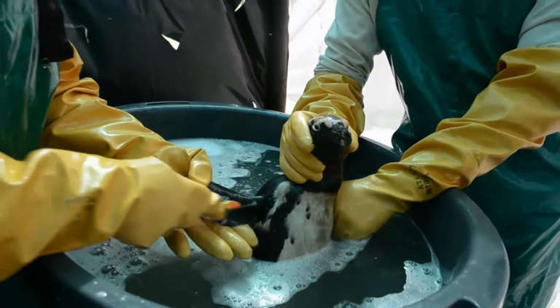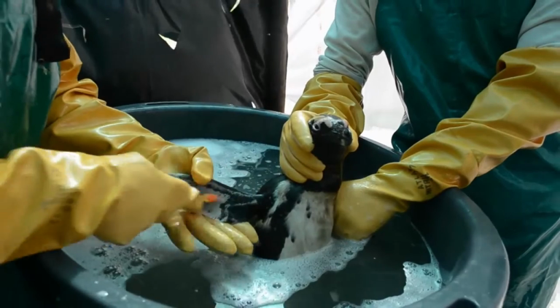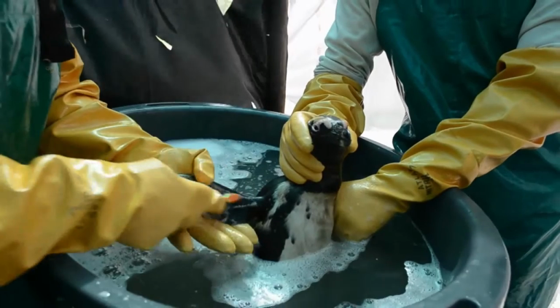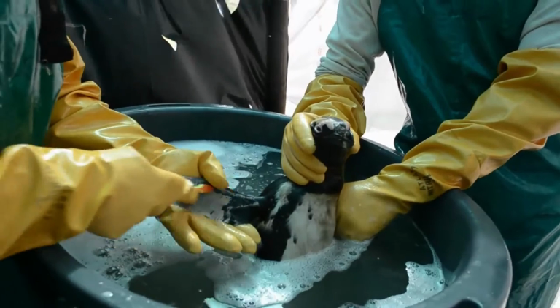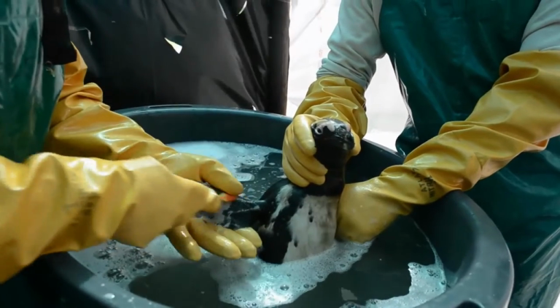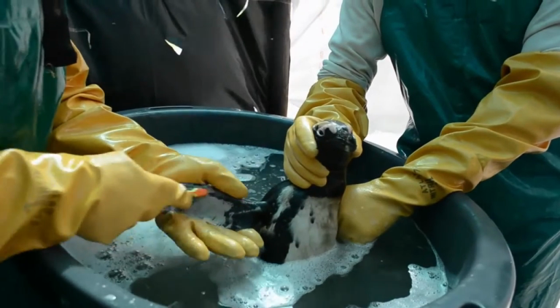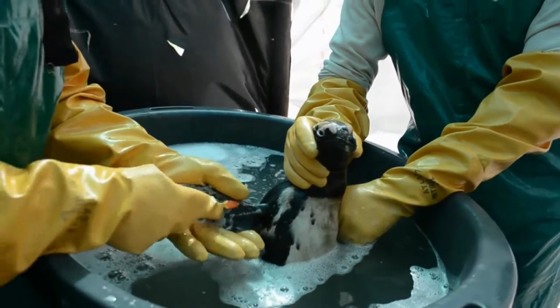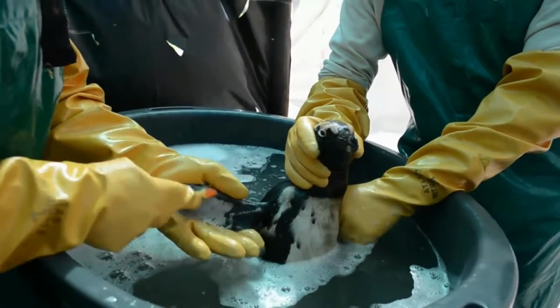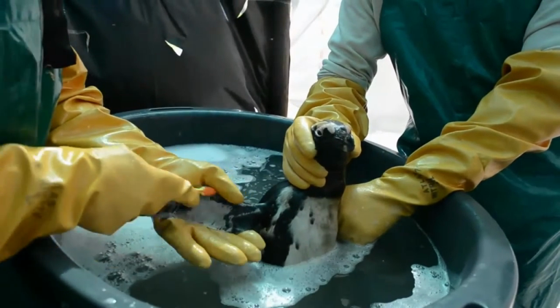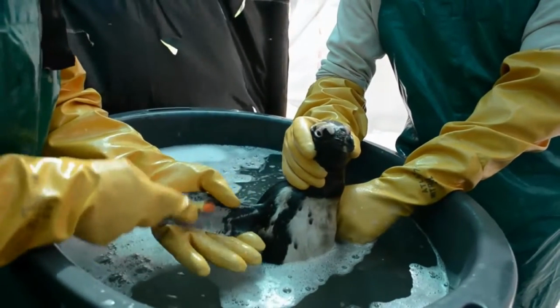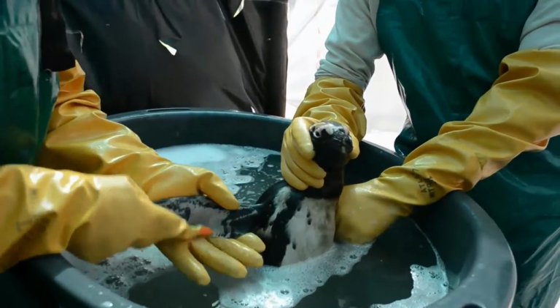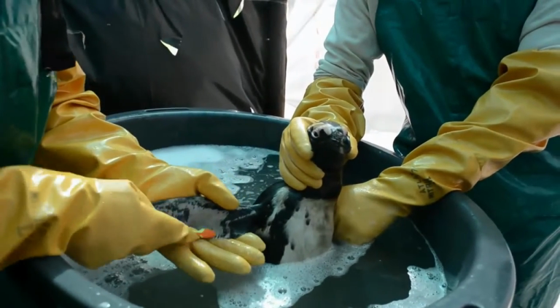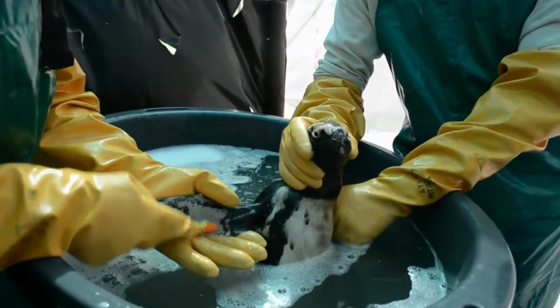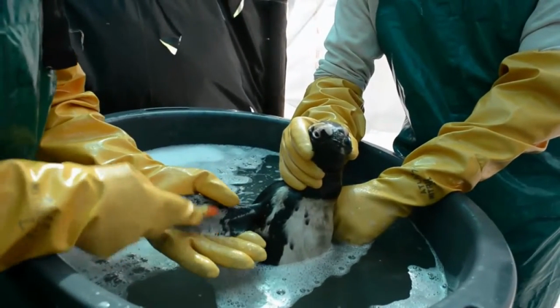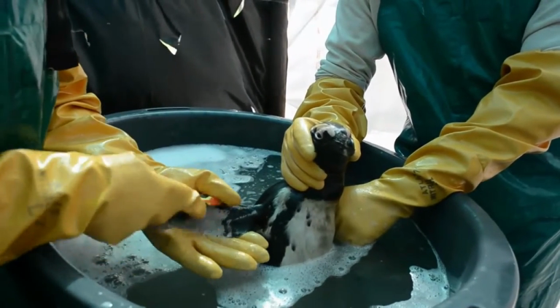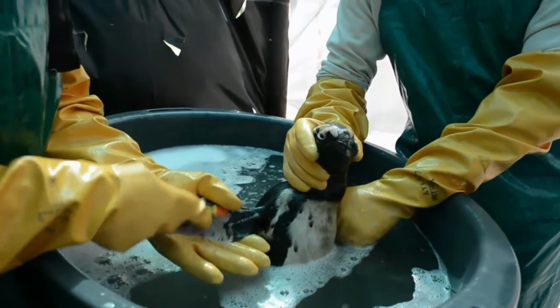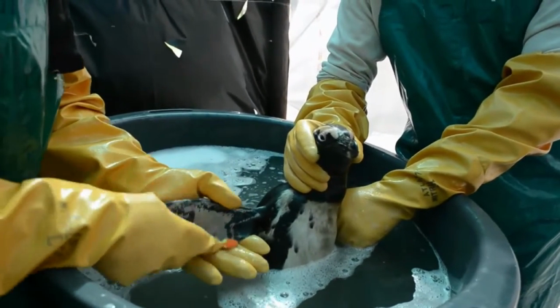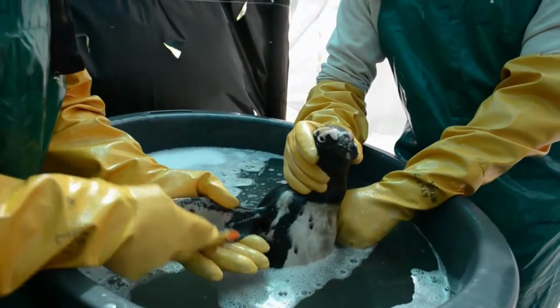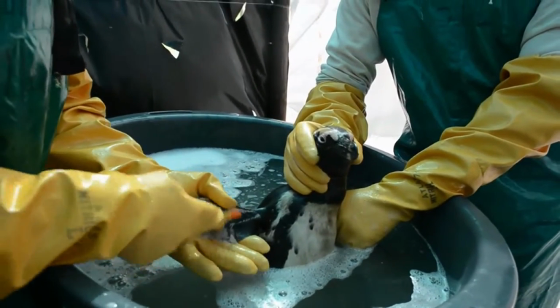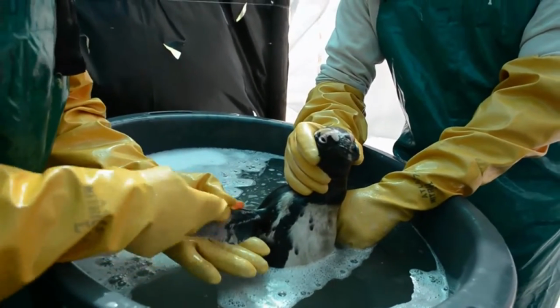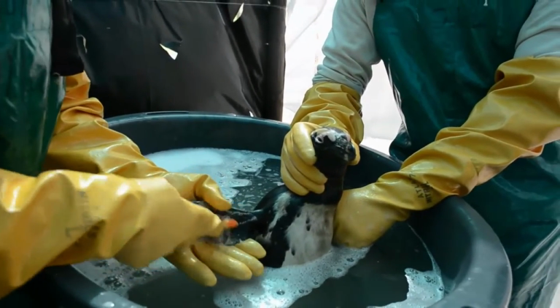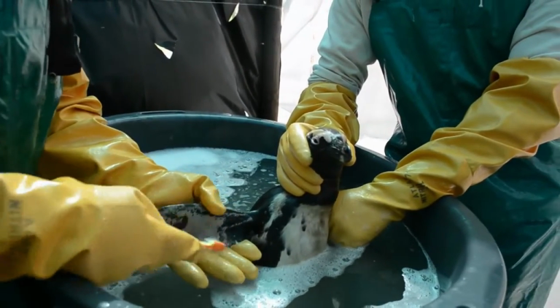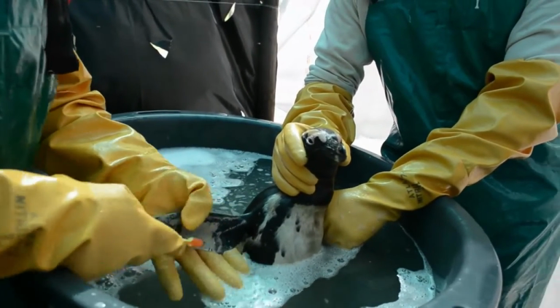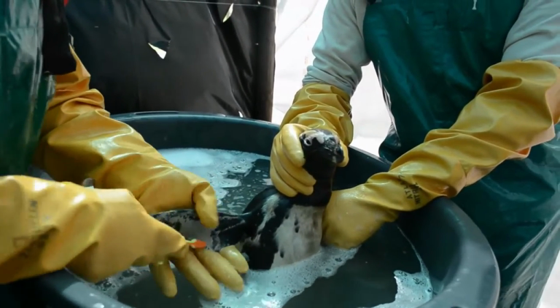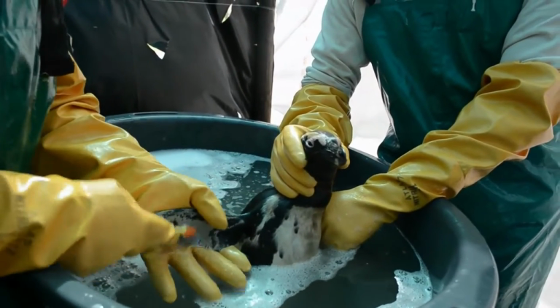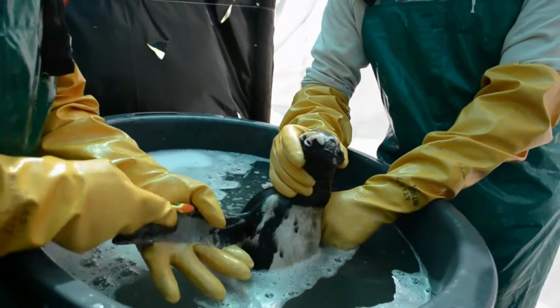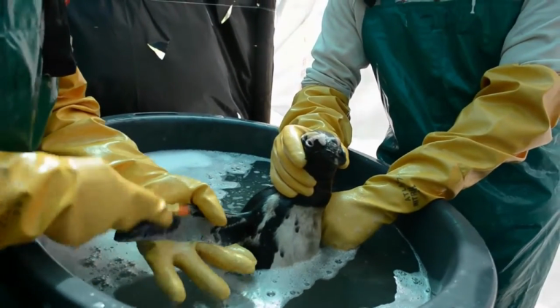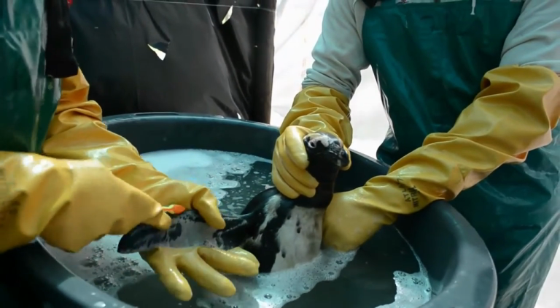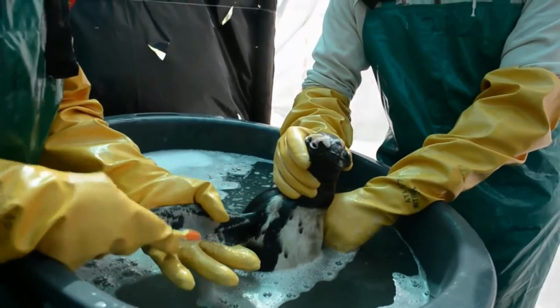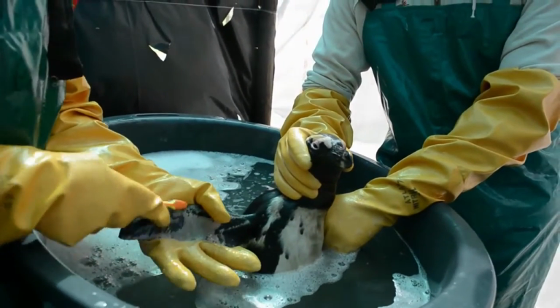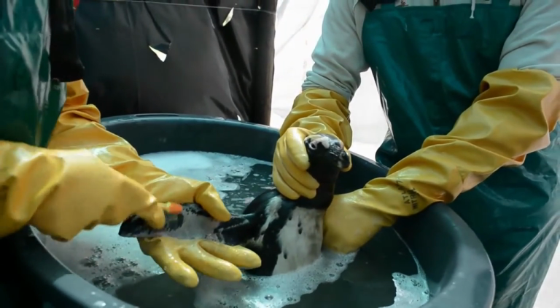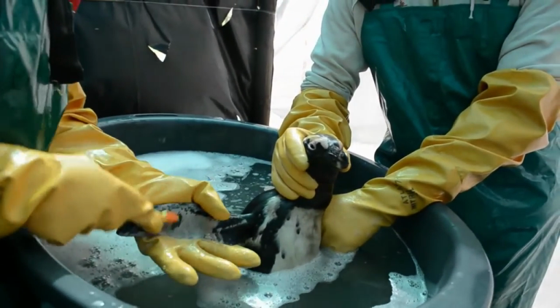LDC is gentle on hands, 100% biodegradable and phosphate free.